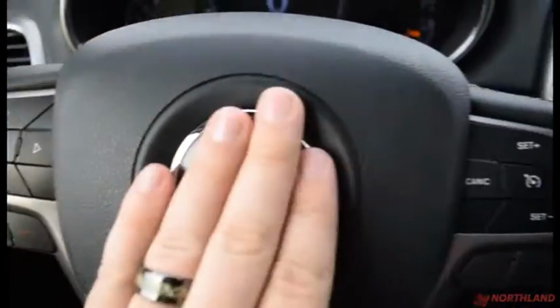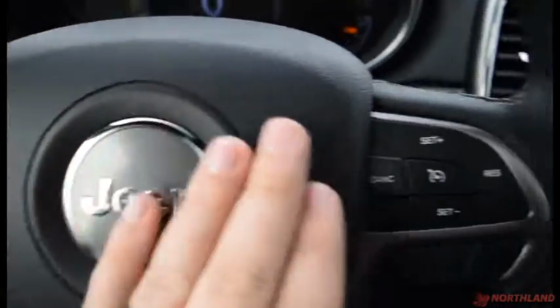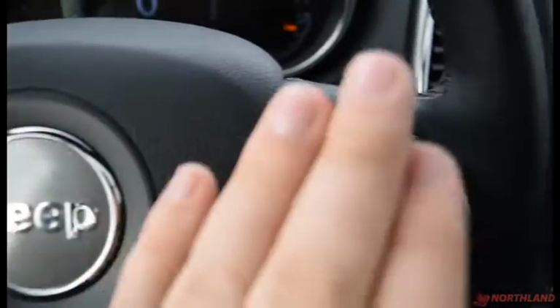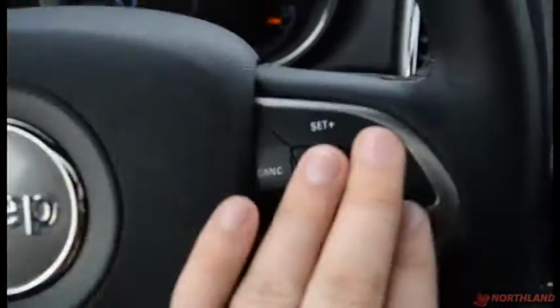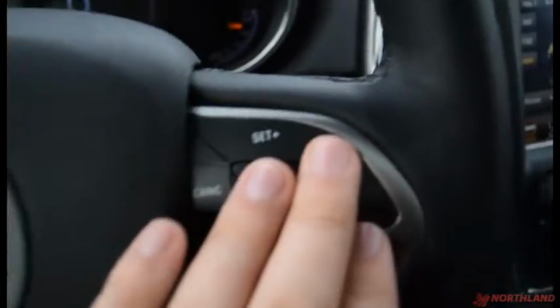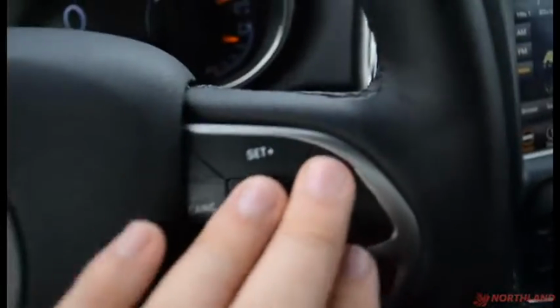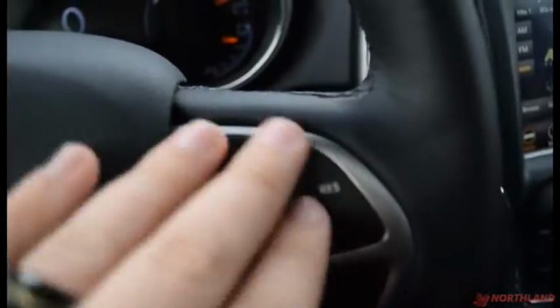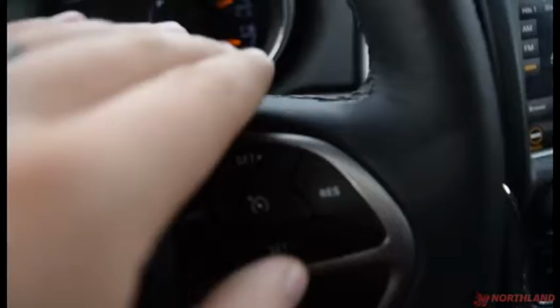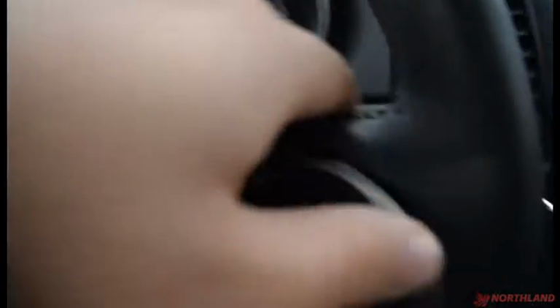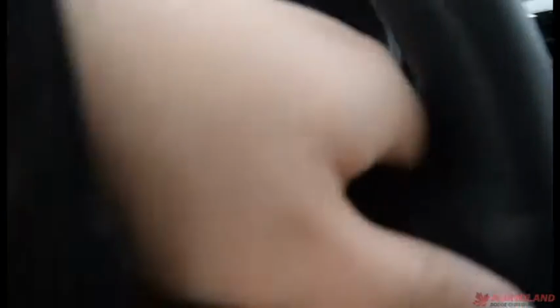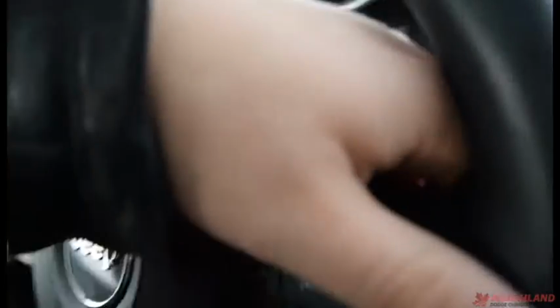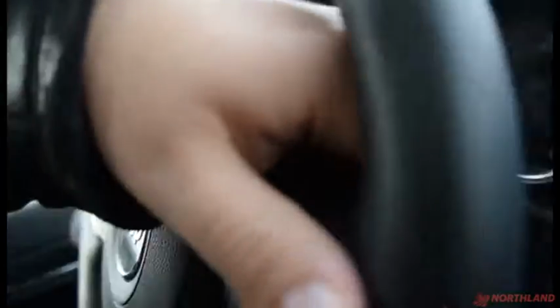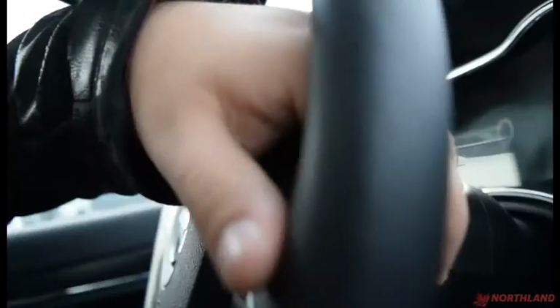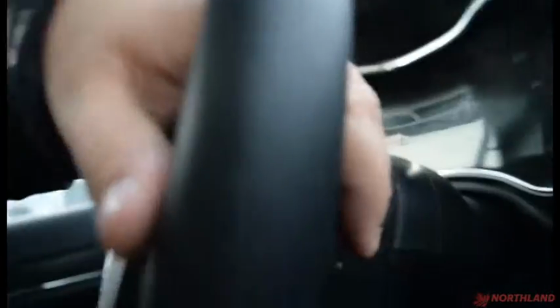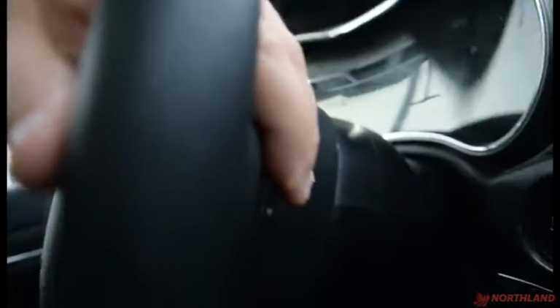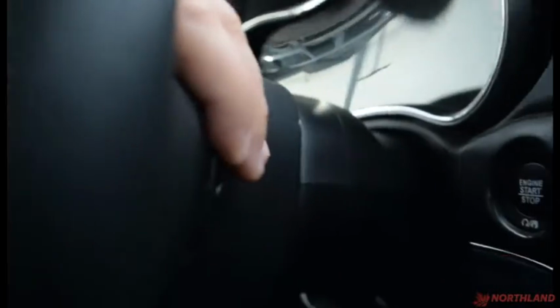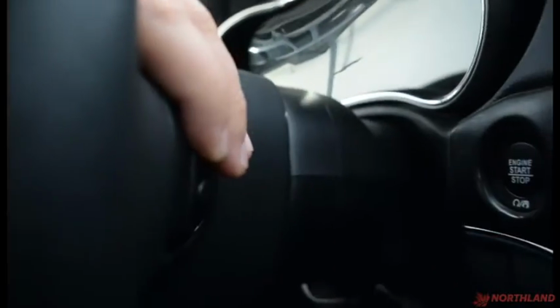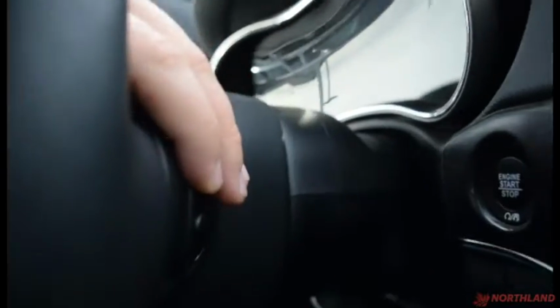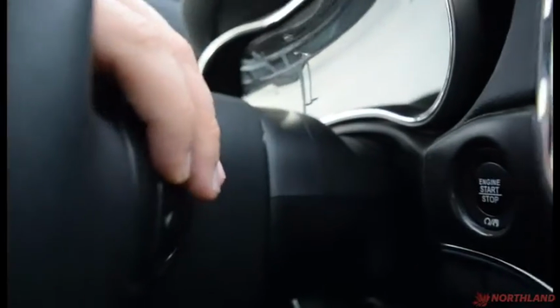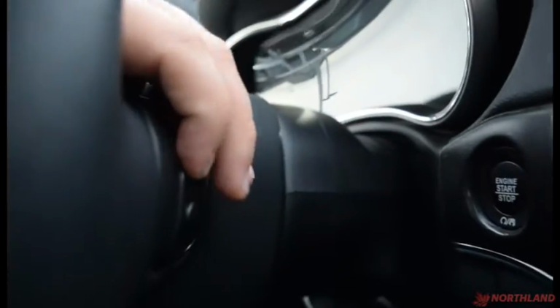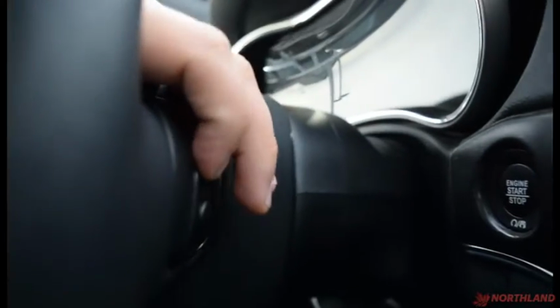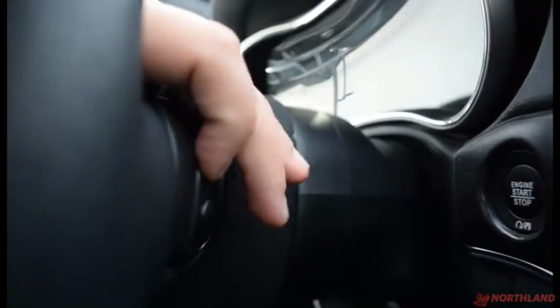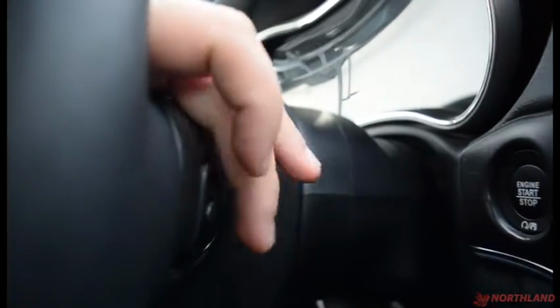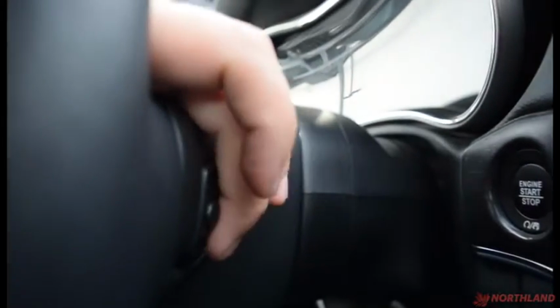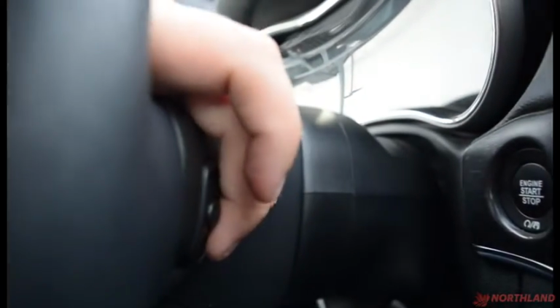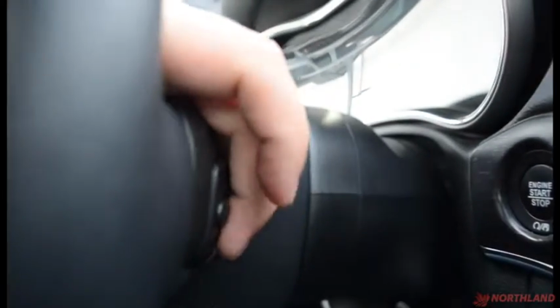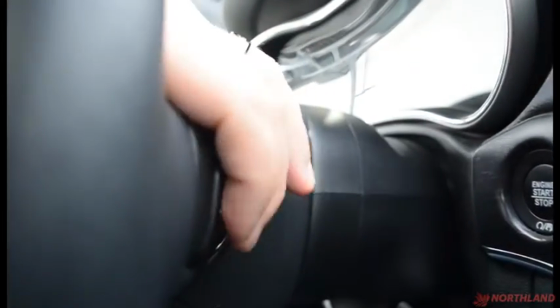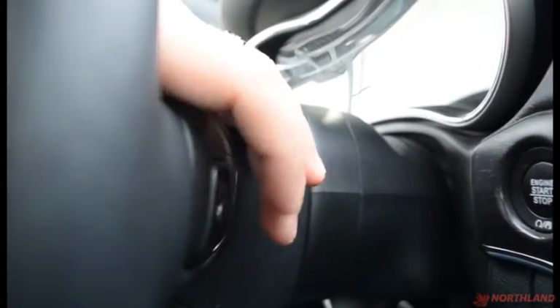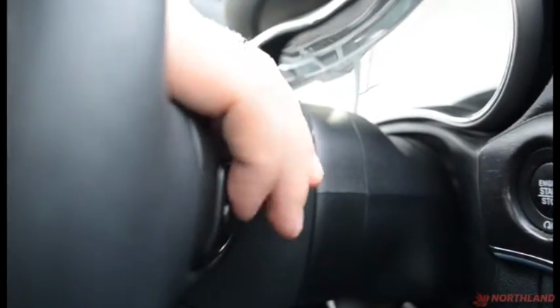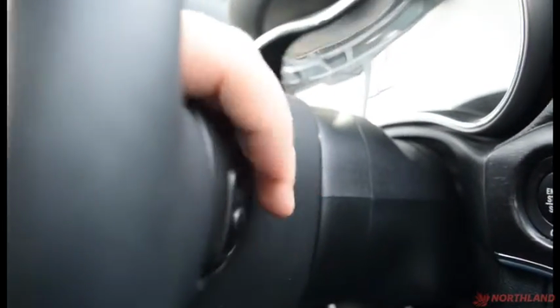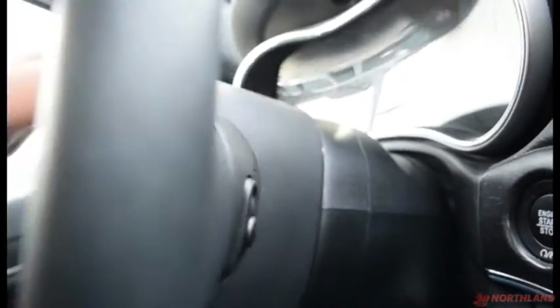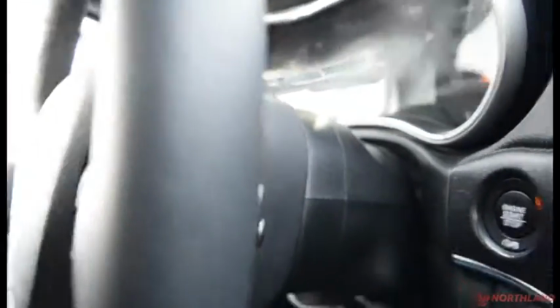On the steering wheel you have your Bluetooth button in the center, your cruise control options, and around the back of the steering wheel you have volume up and down as well as the source changer.